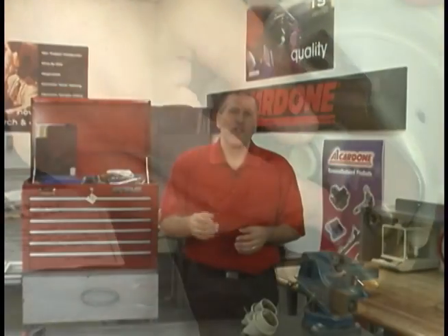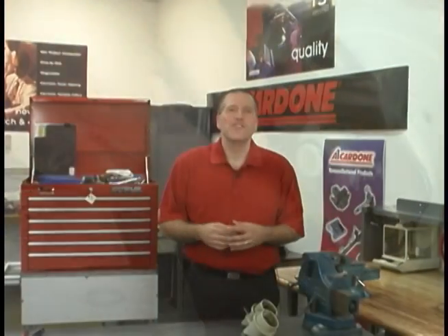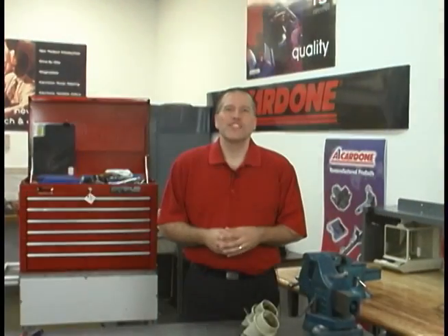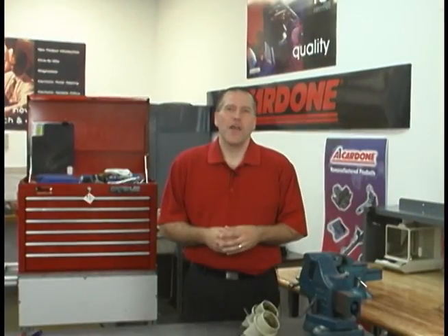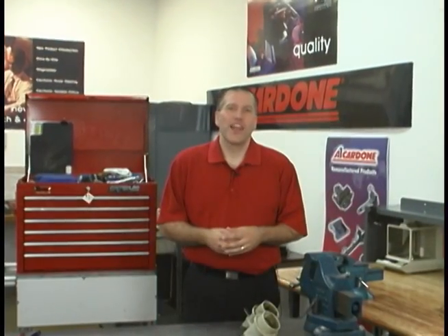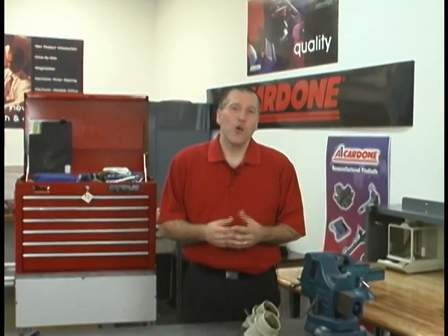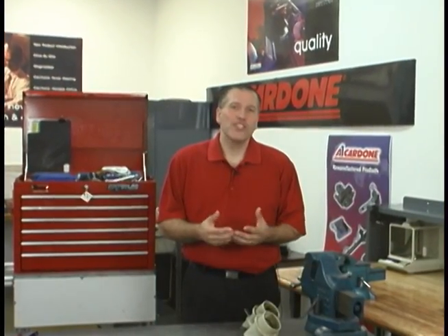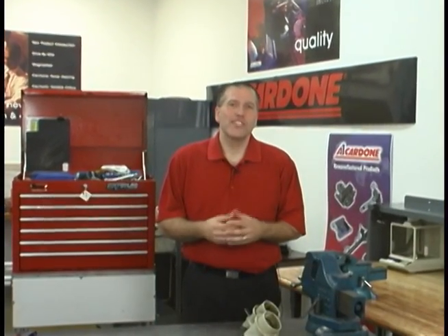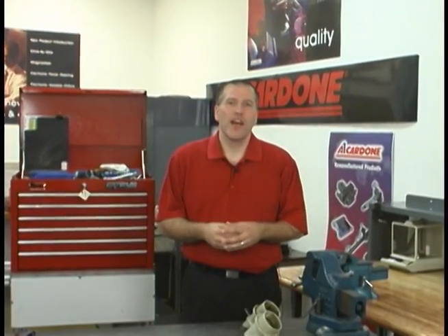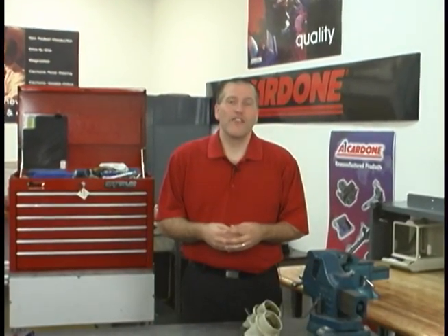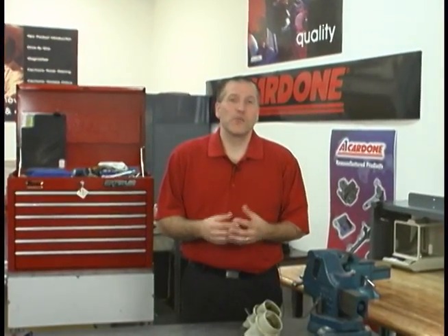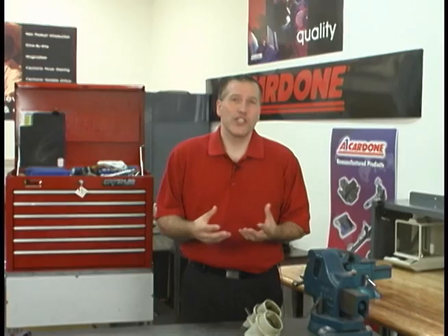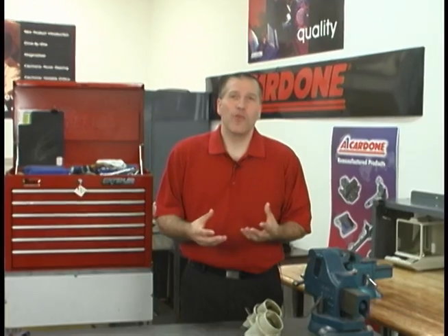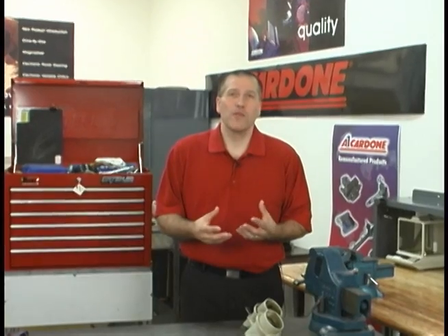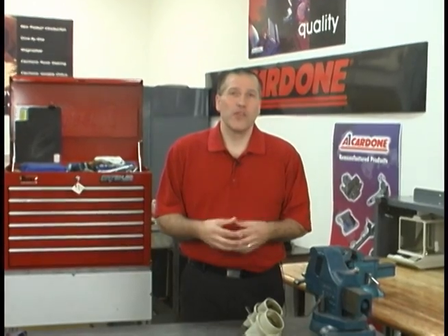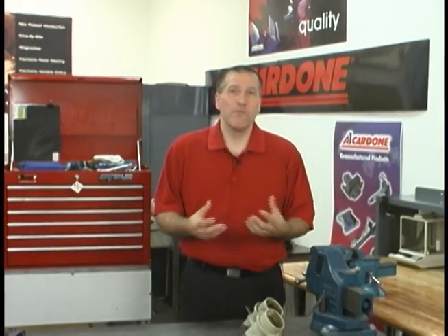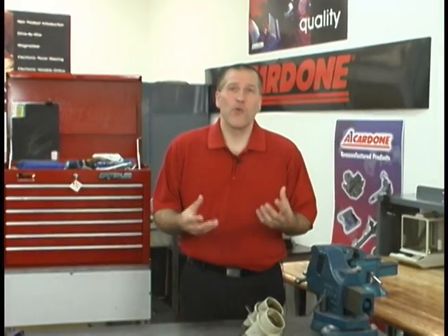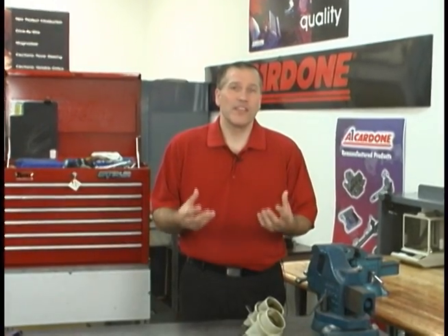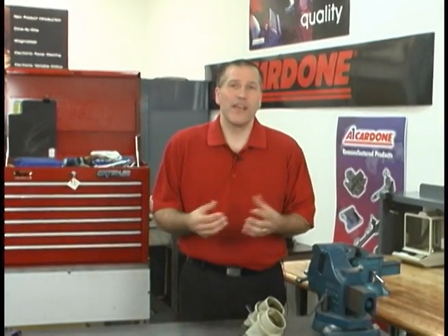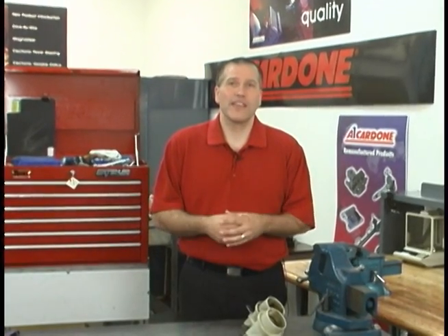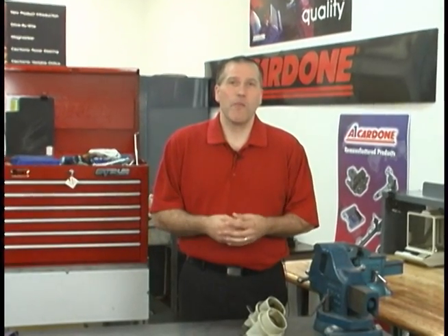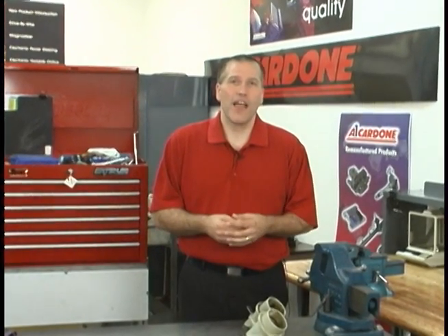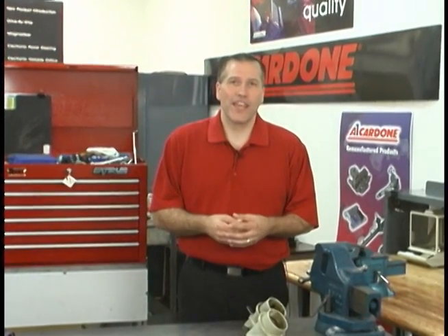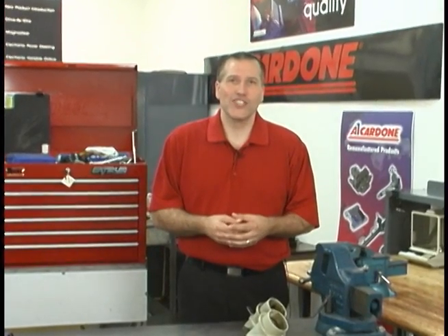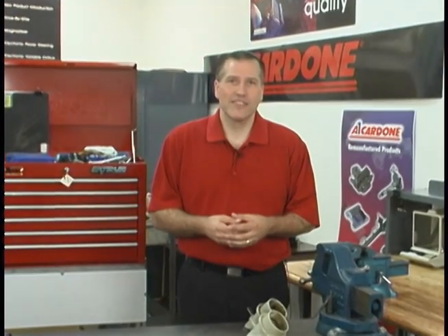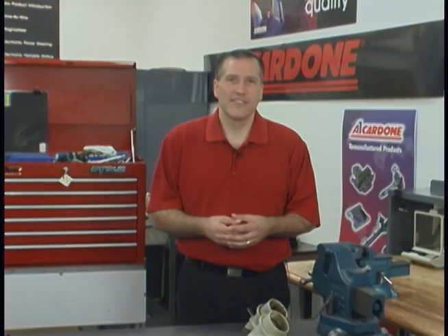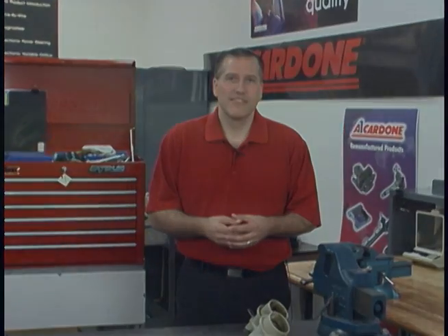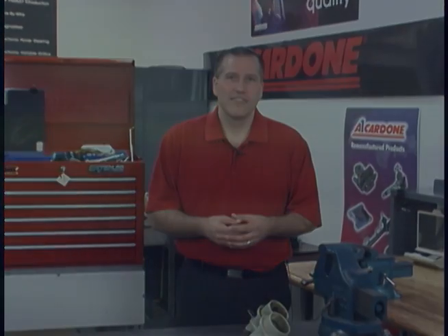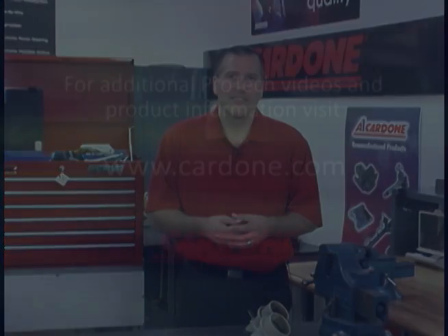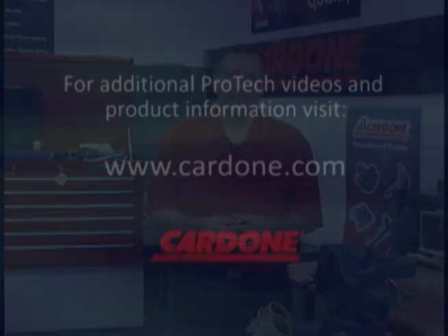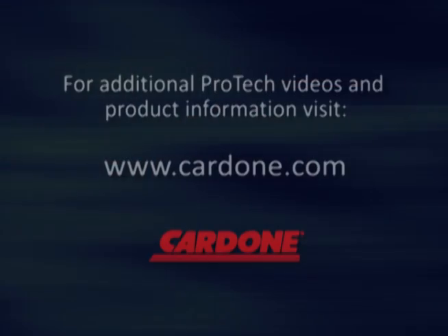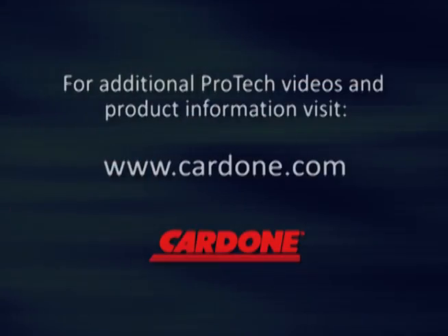Thanks for your time and I hope this shed some light on this potential problem with import and domestic late model applications.